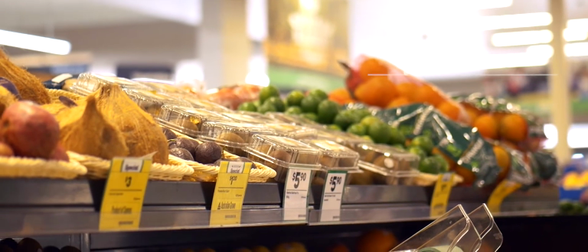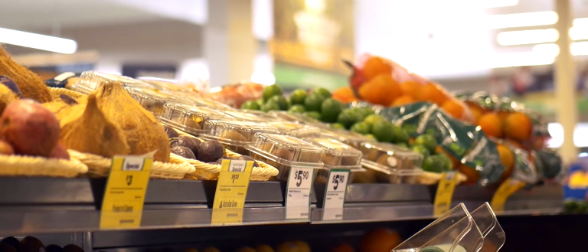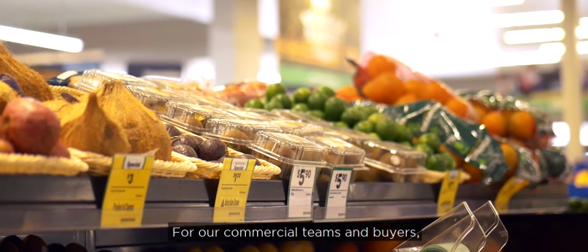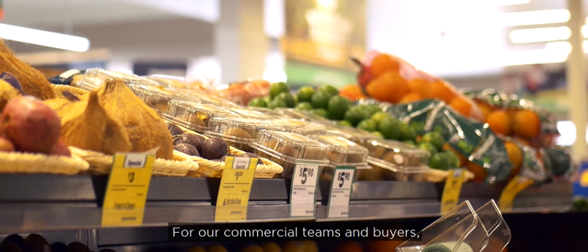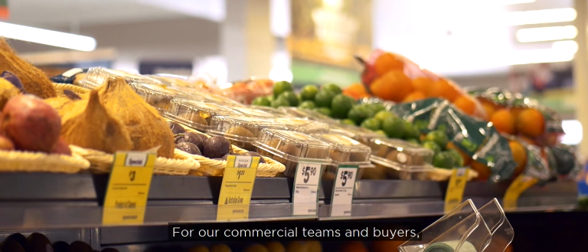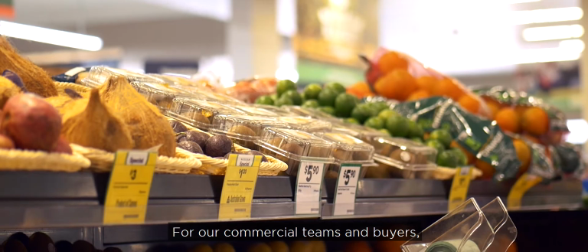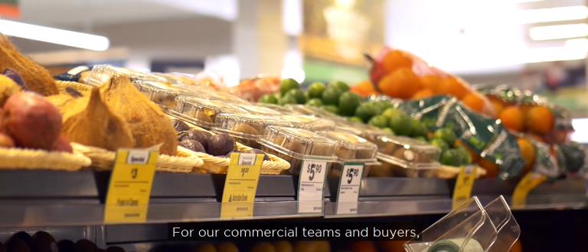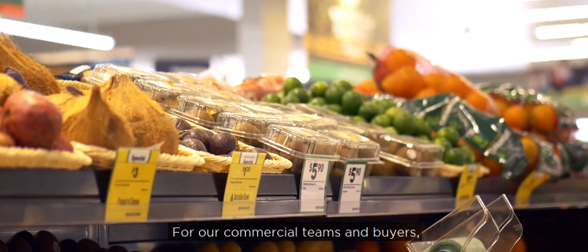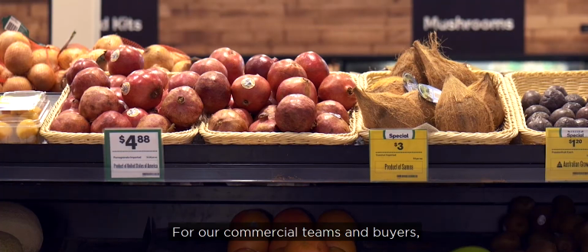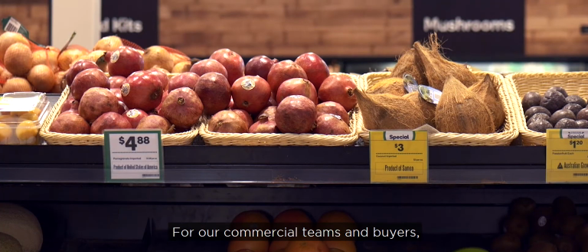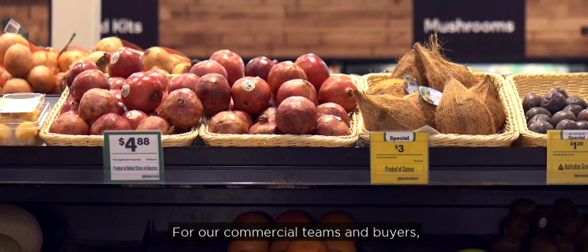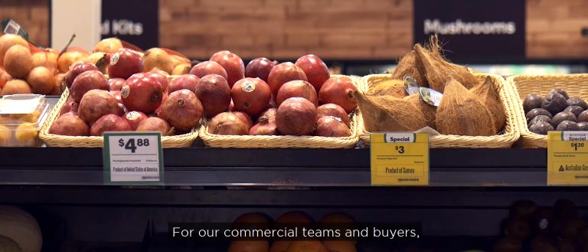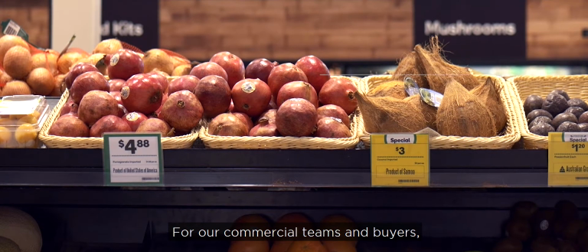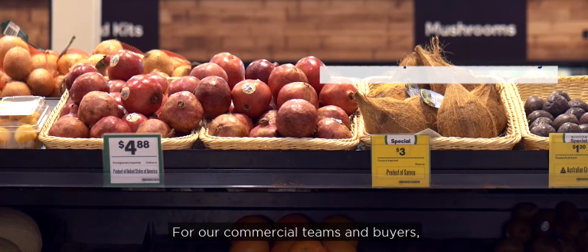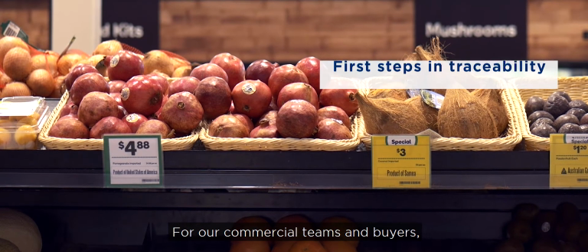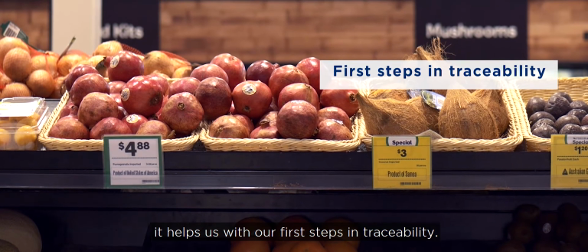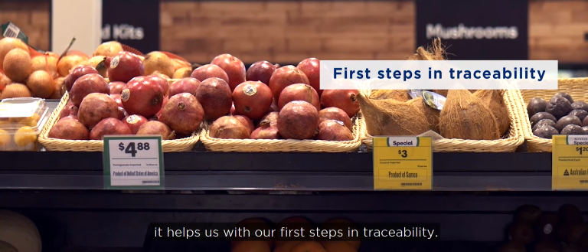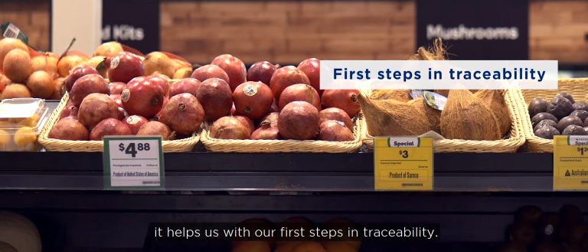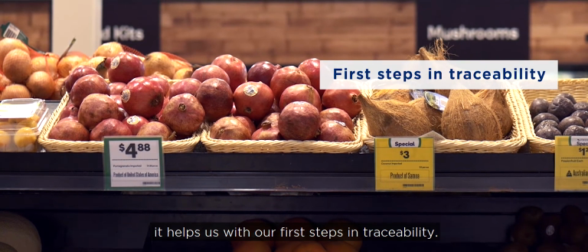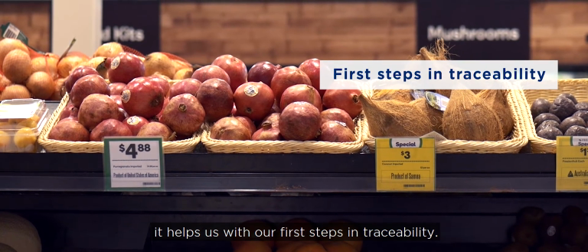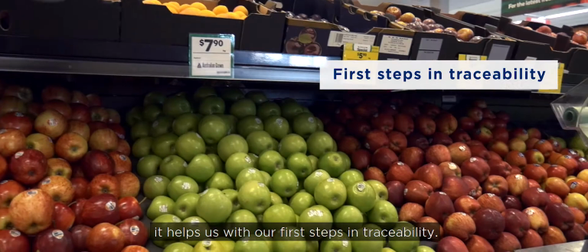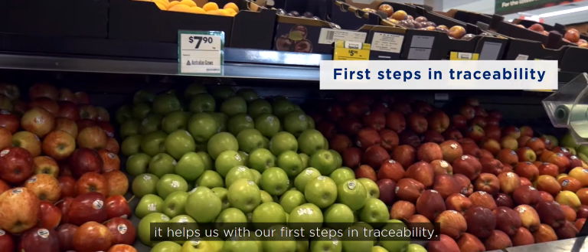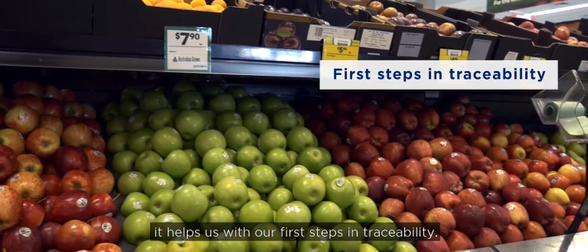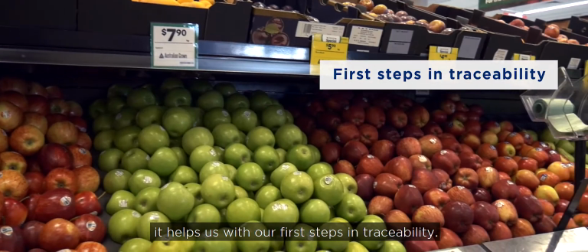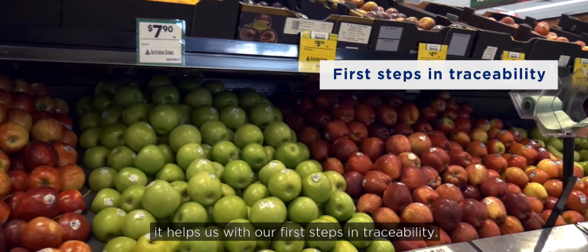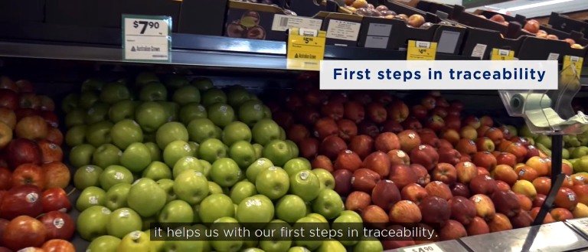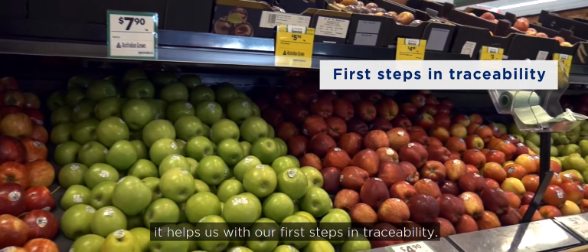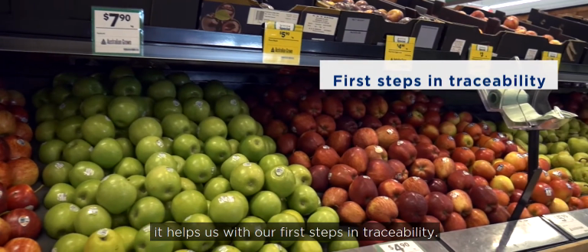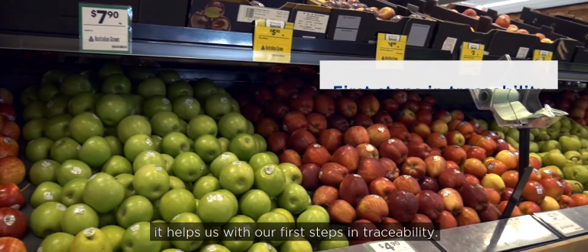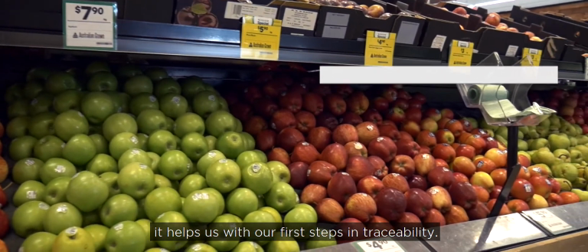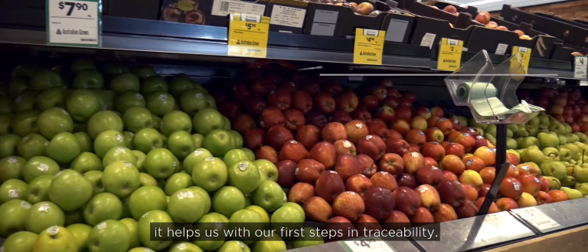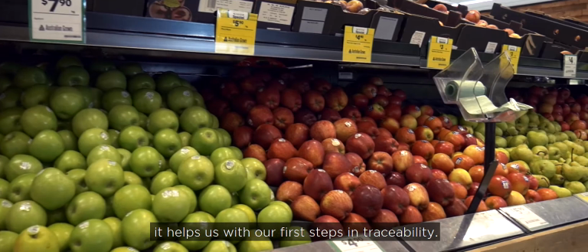For our commercial teams and buyers, it helps us with our first steps in traceability.